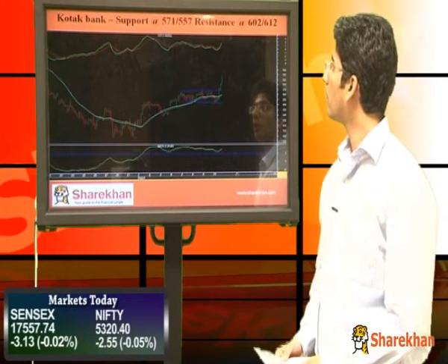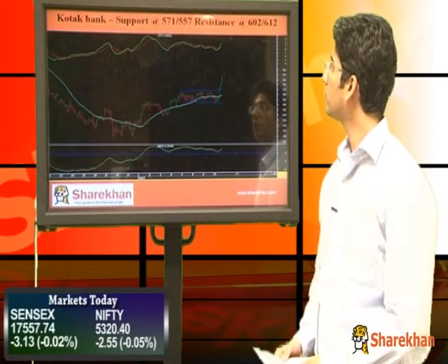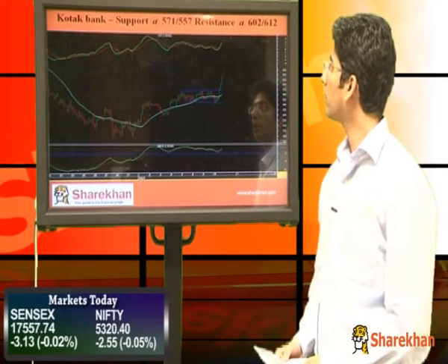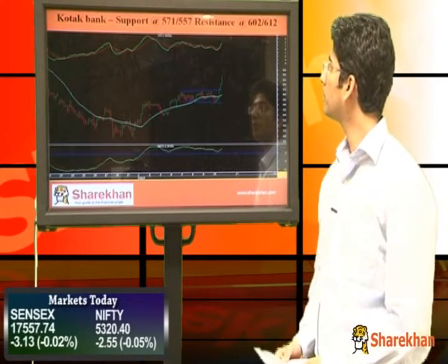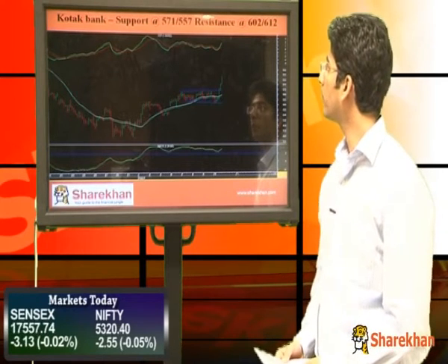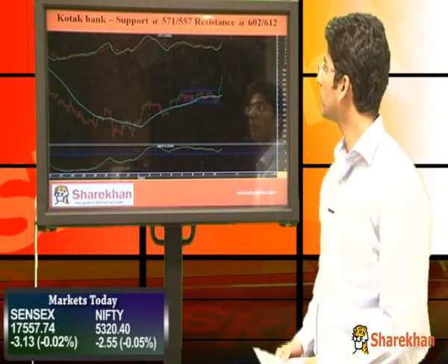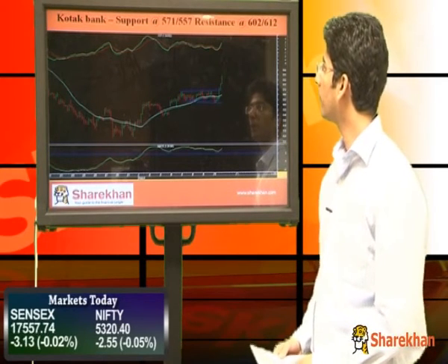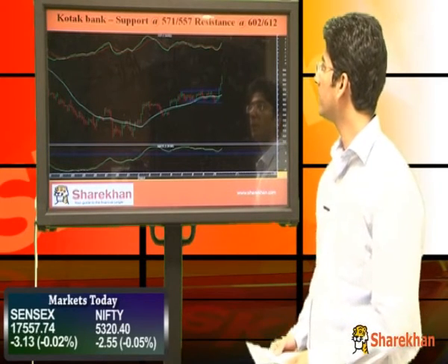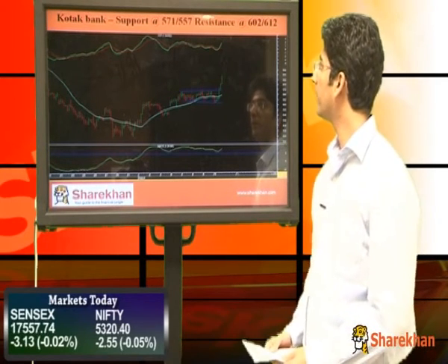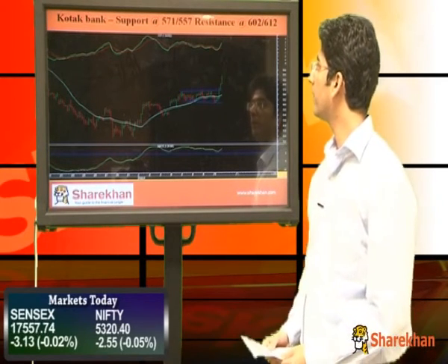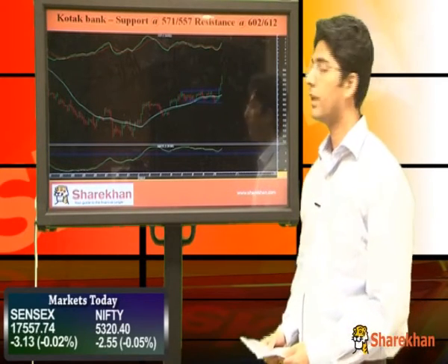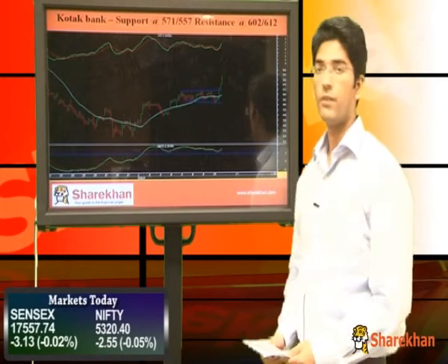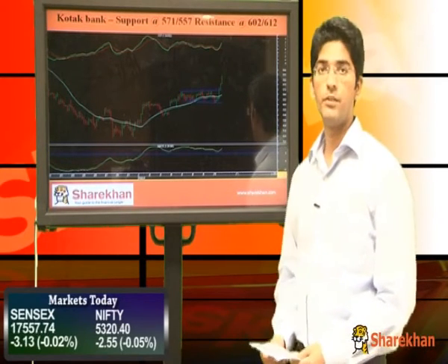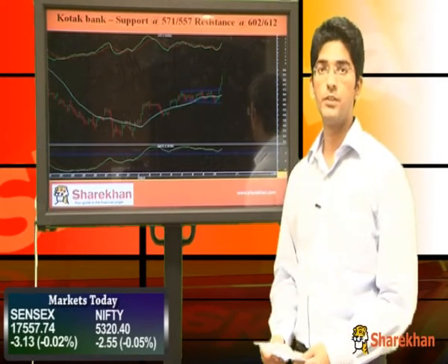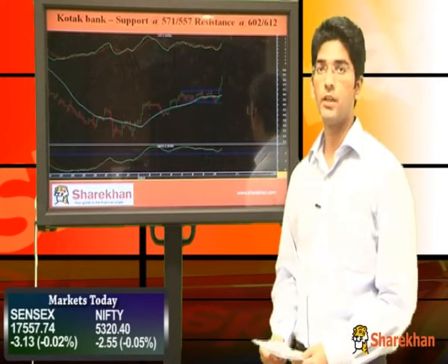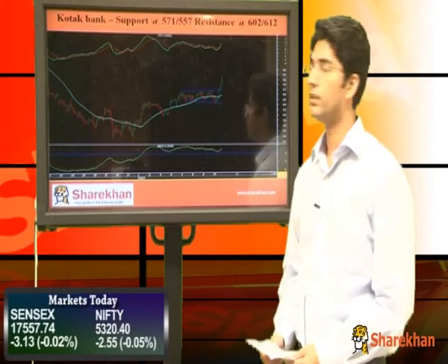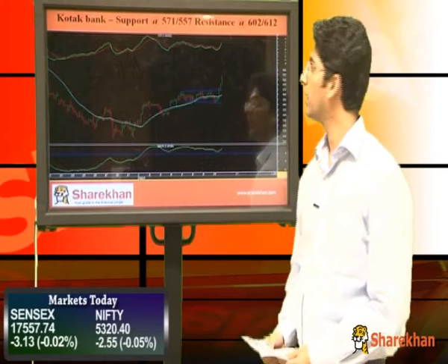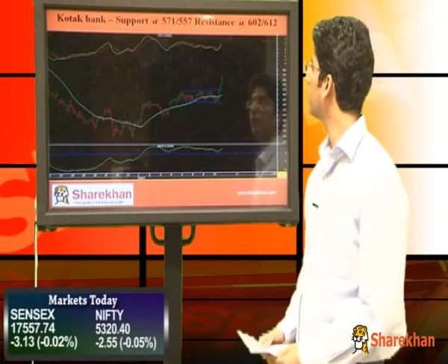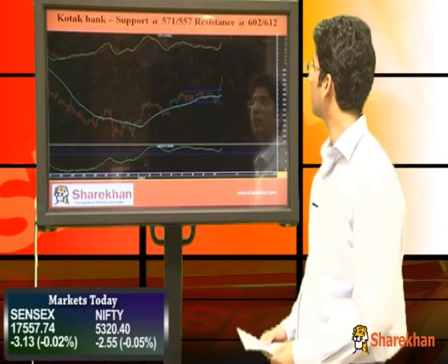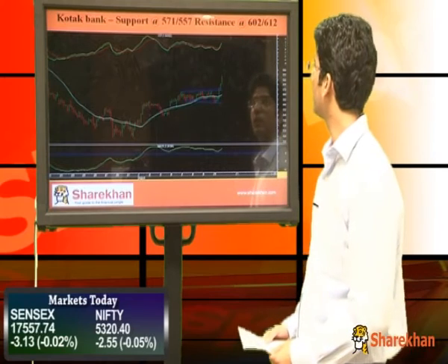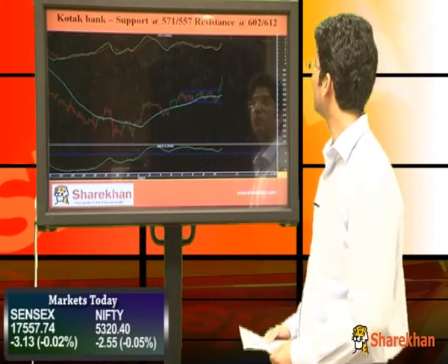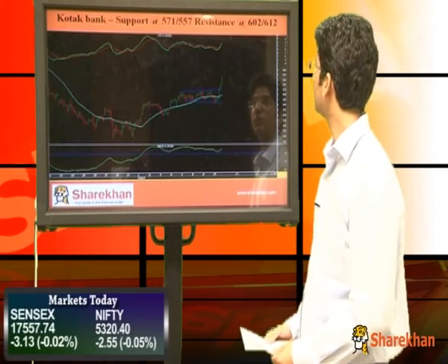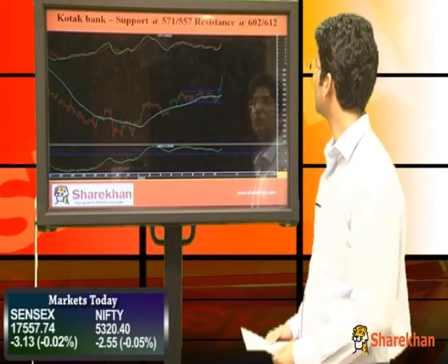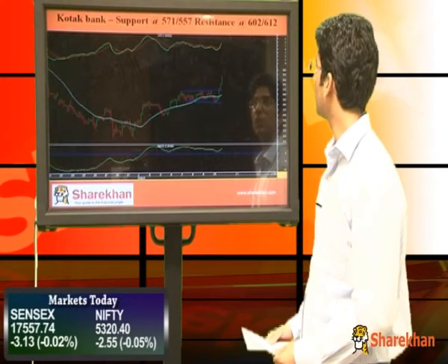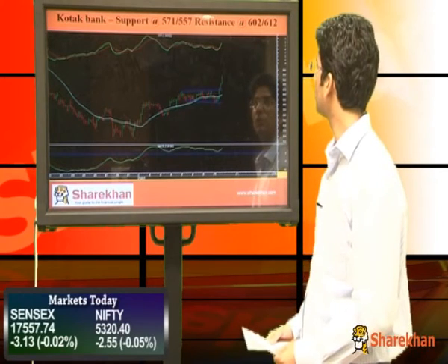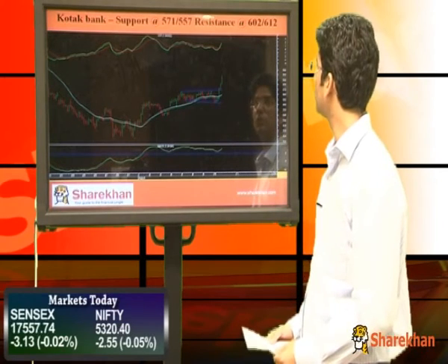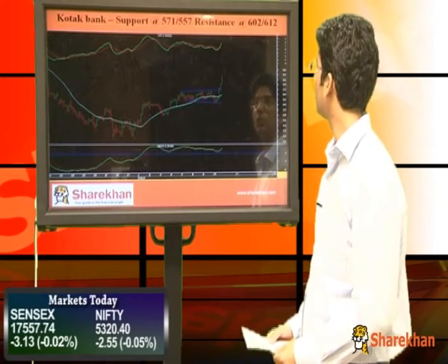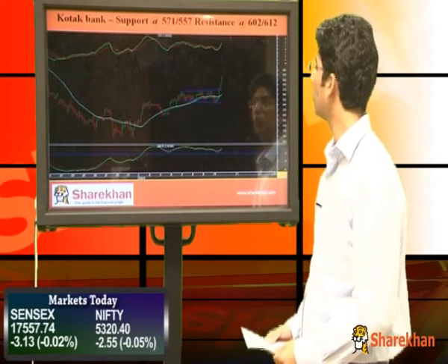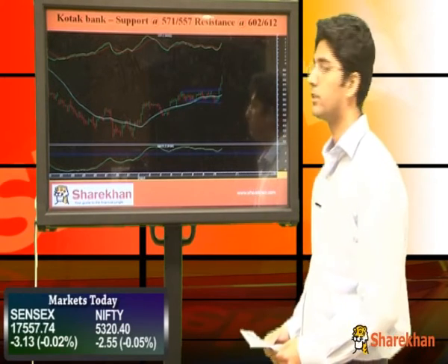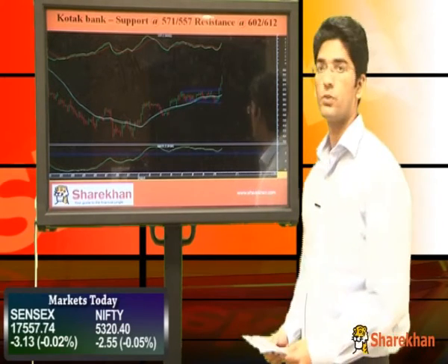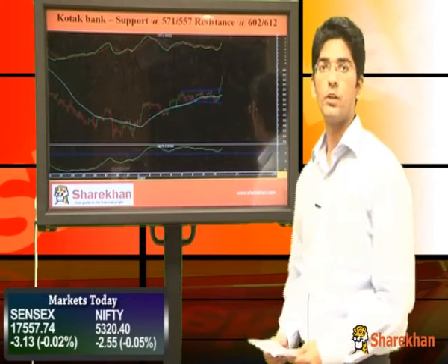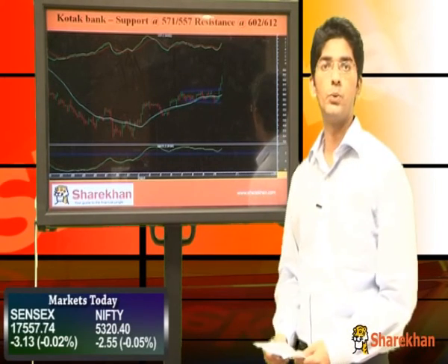Short-term supports for Kotak Bank are 571 and 557, and key resistances are 602 and 612.